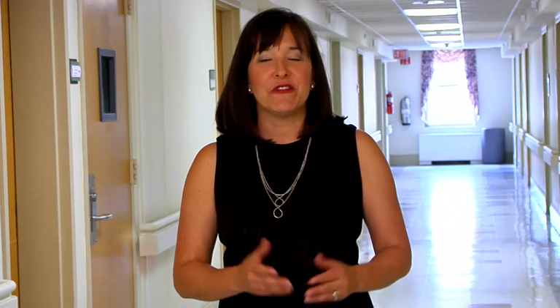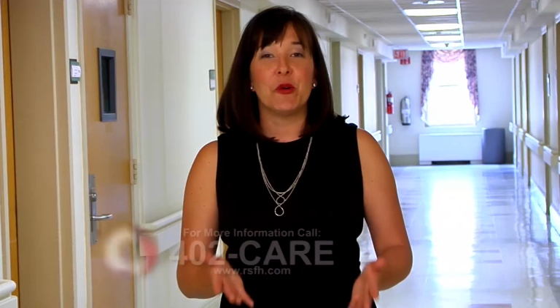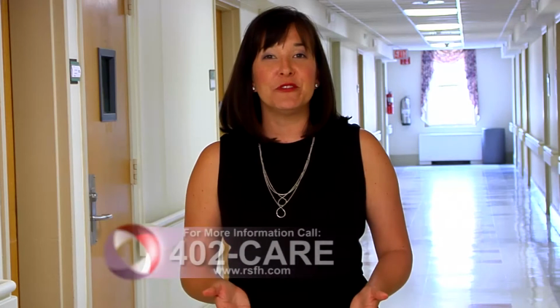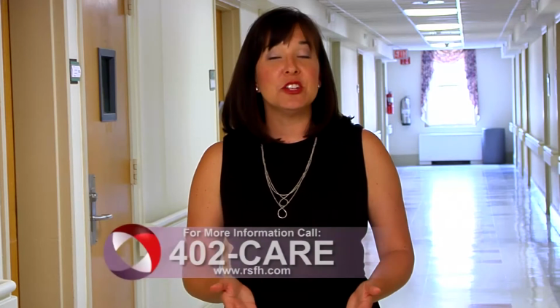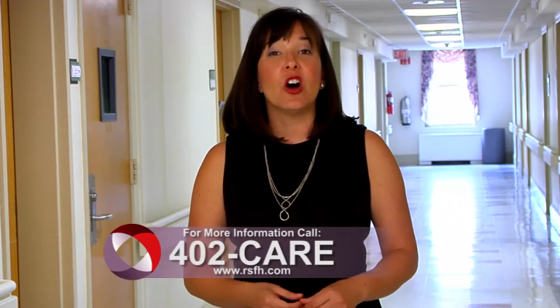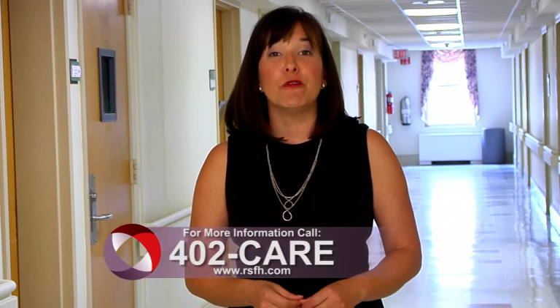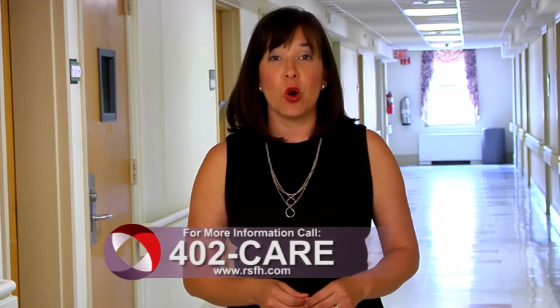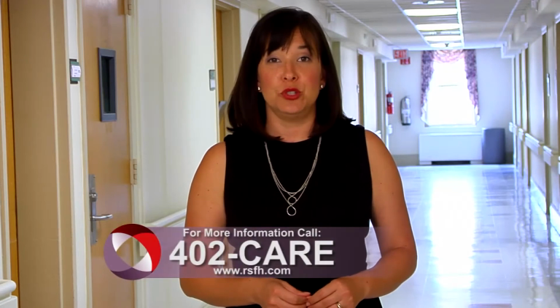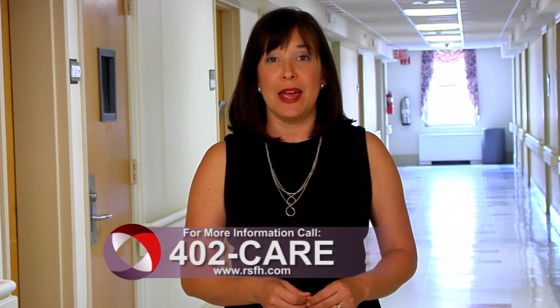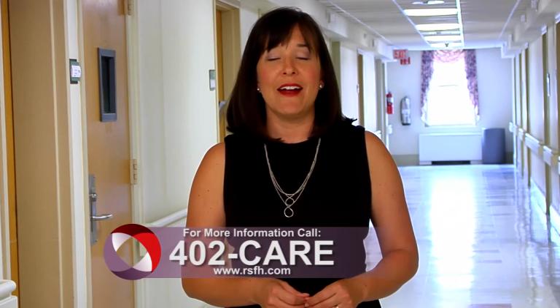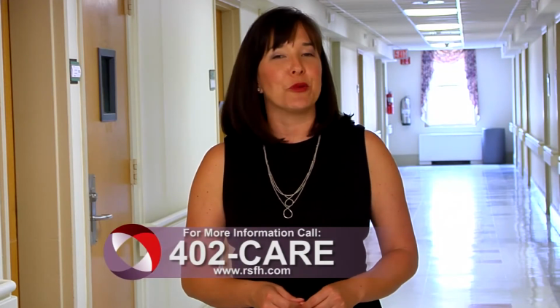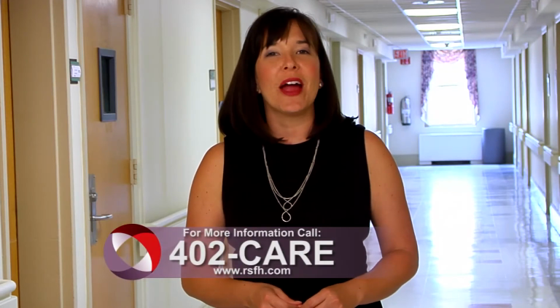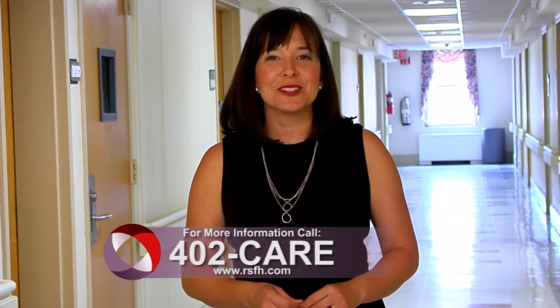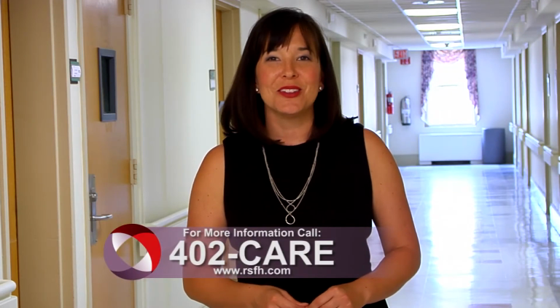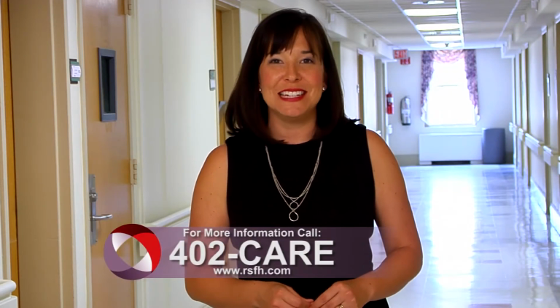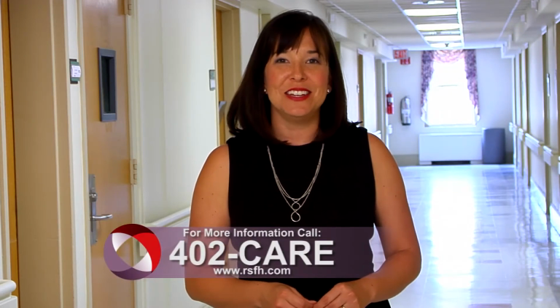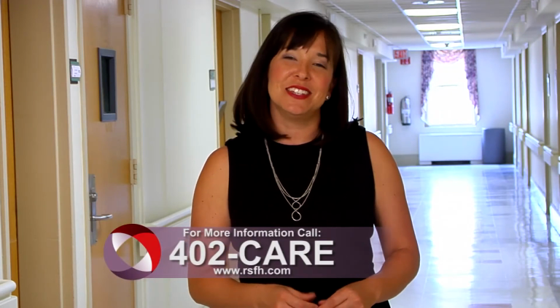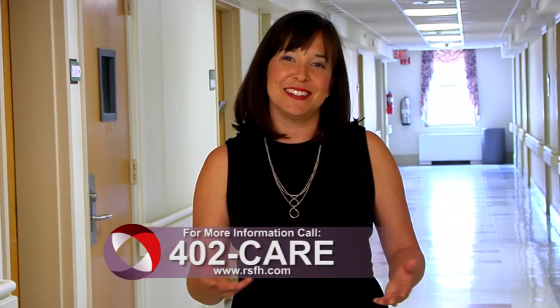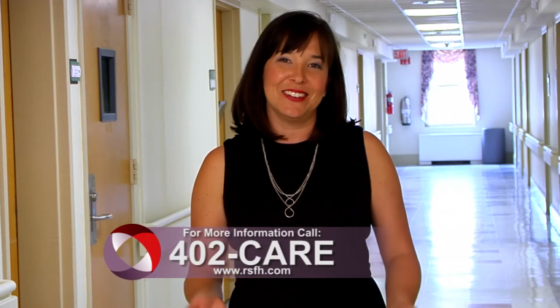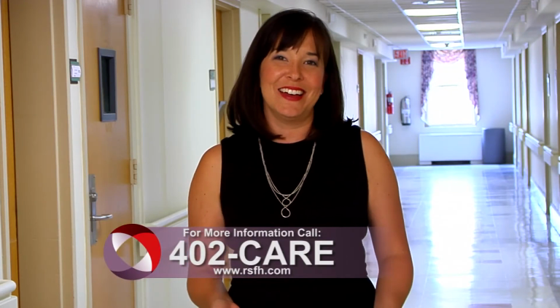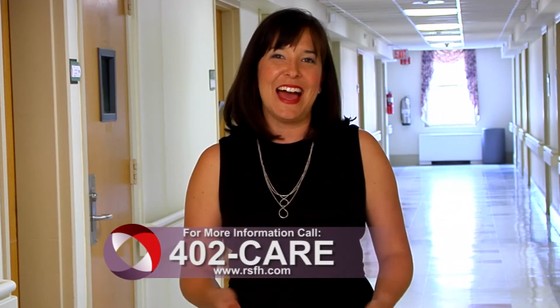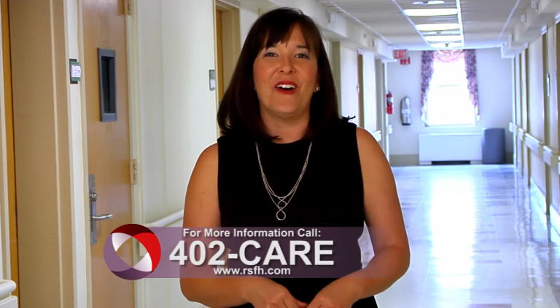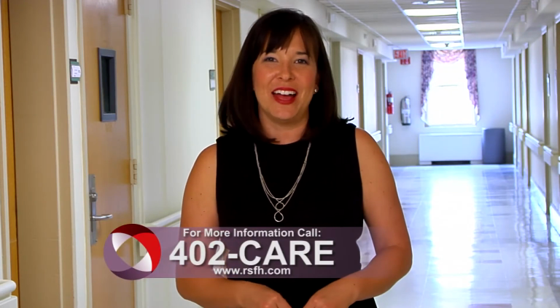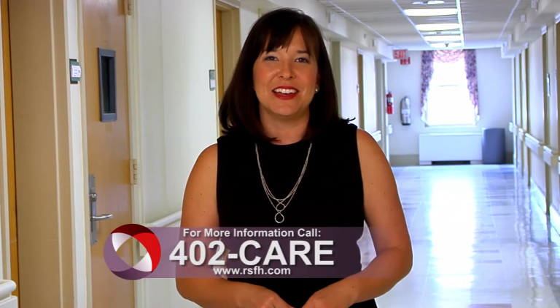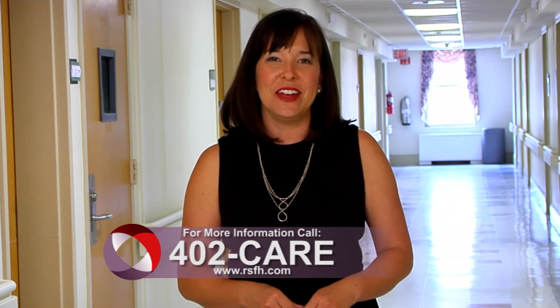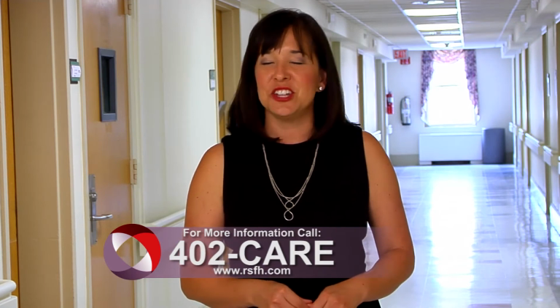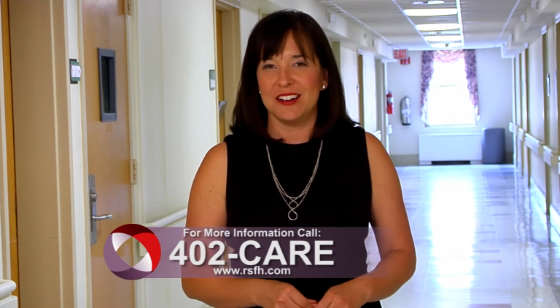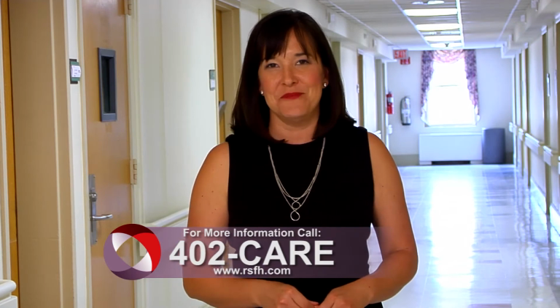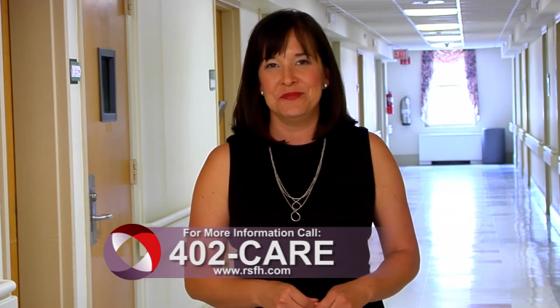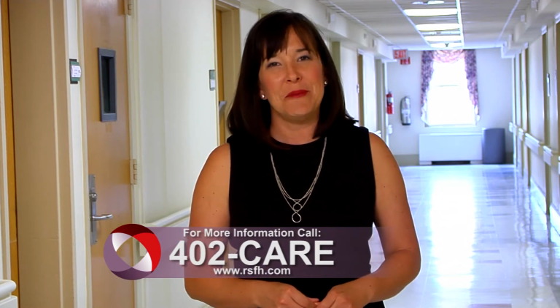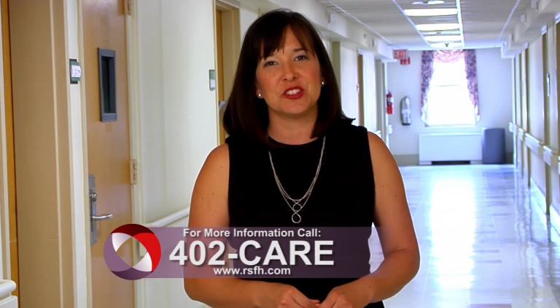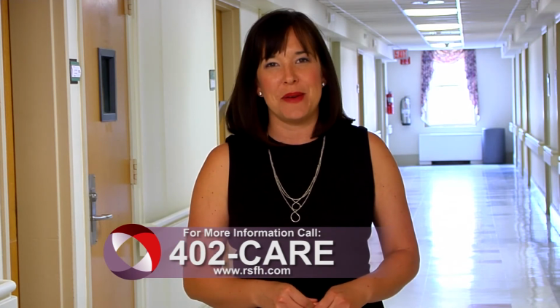For more information, call 402-CARE. And for more House Calls TV, visit us online at RSFH.com. I'm Angela May.